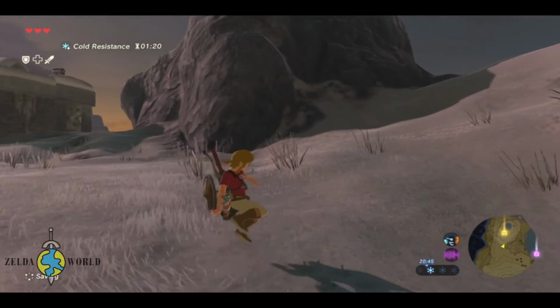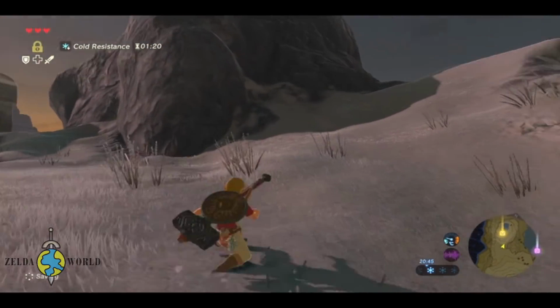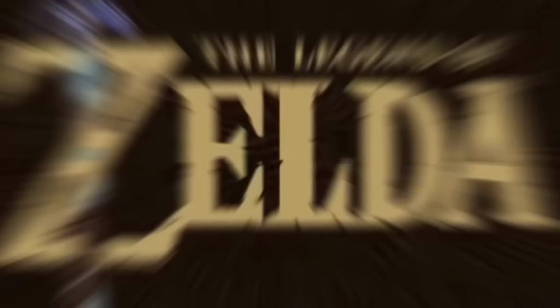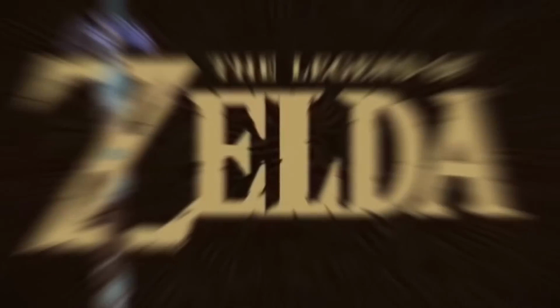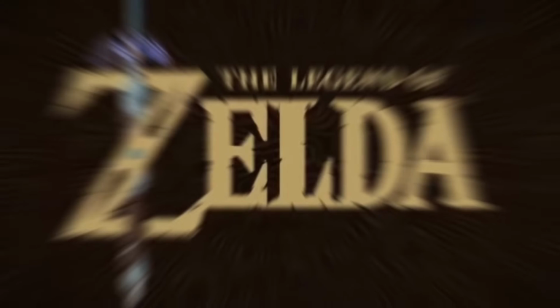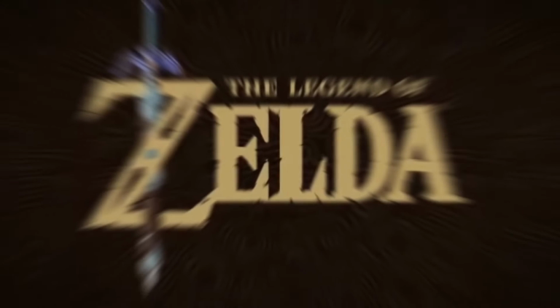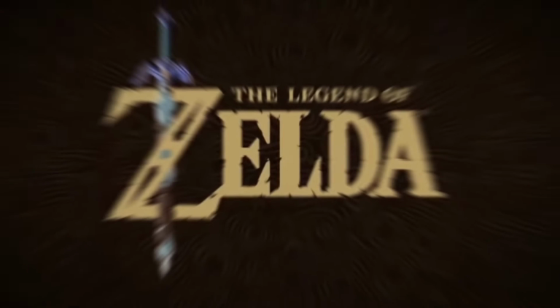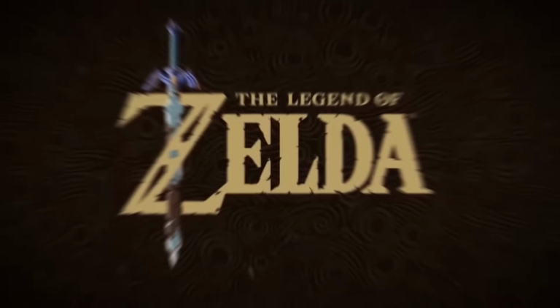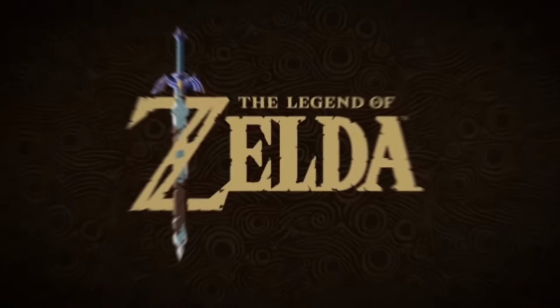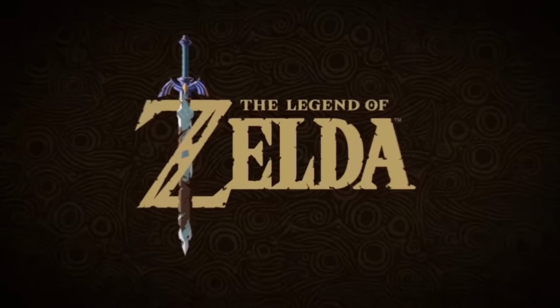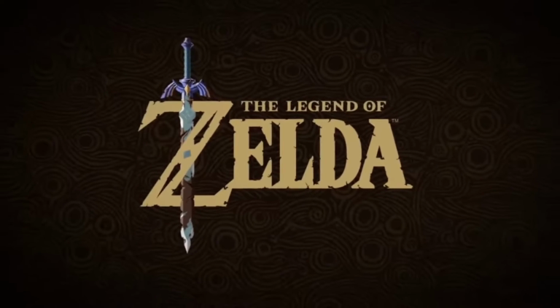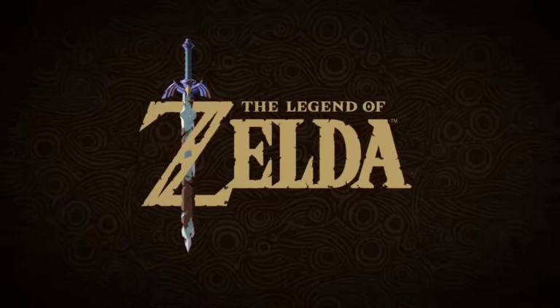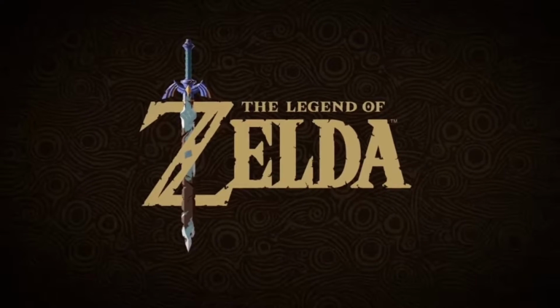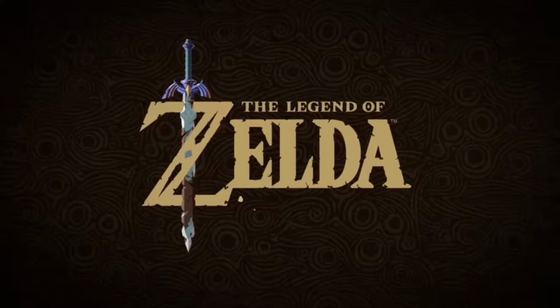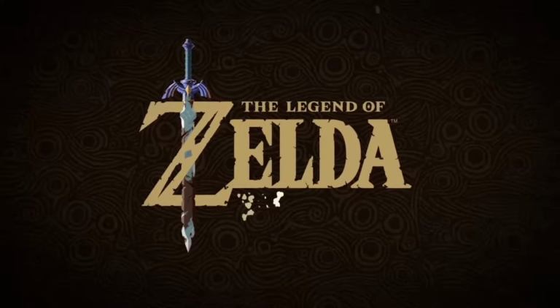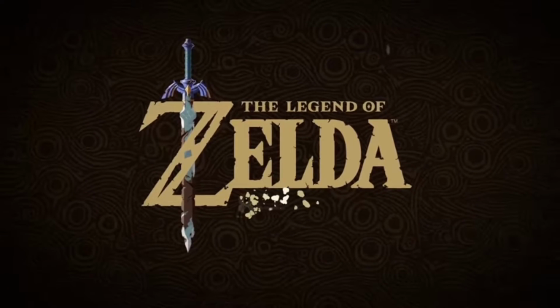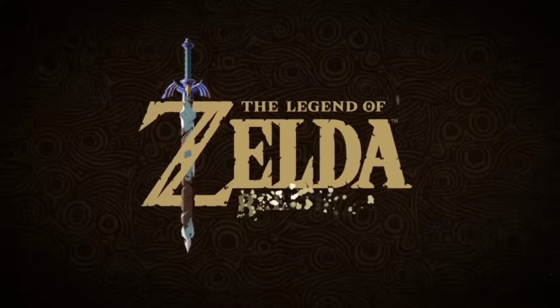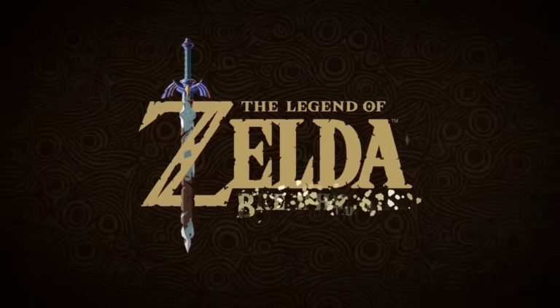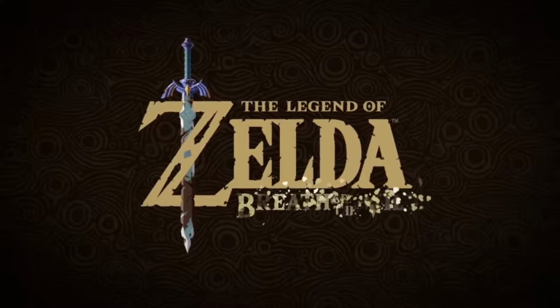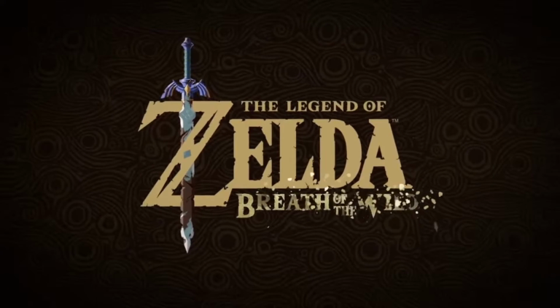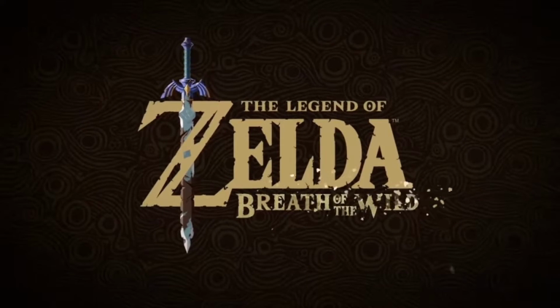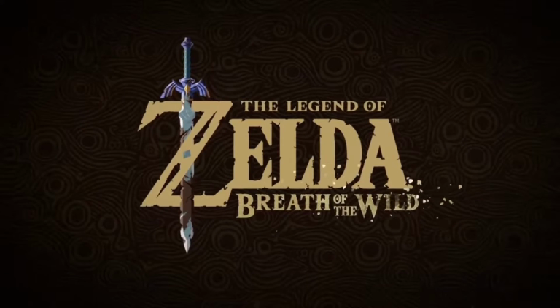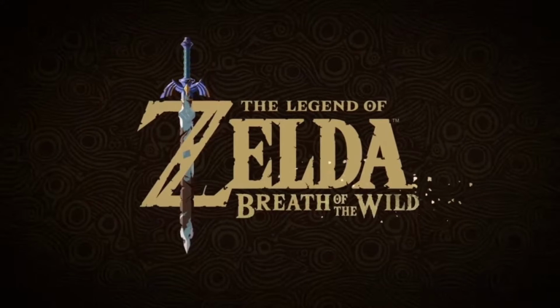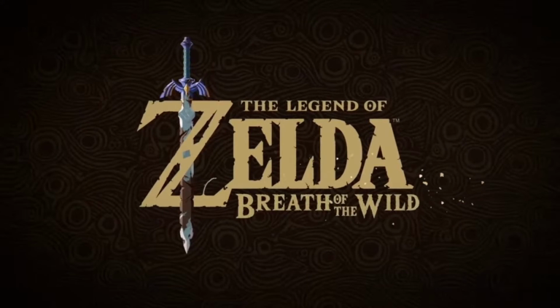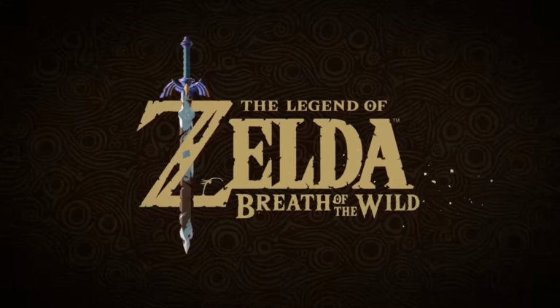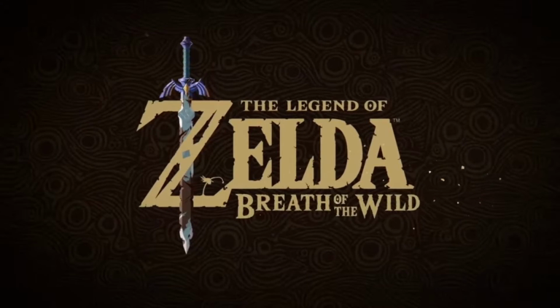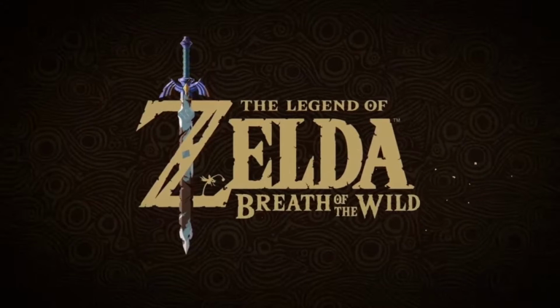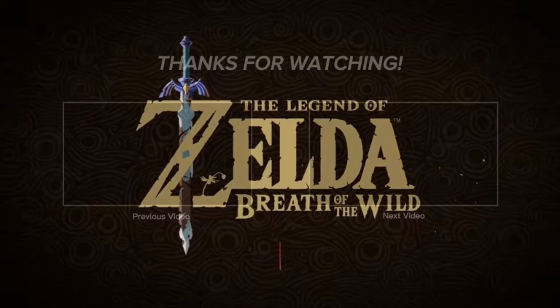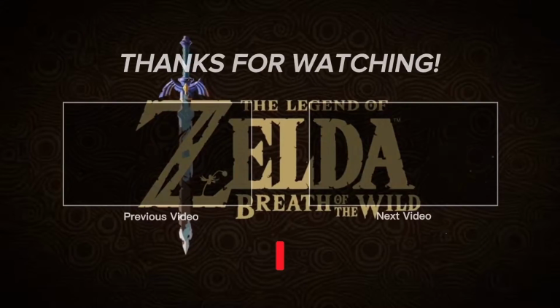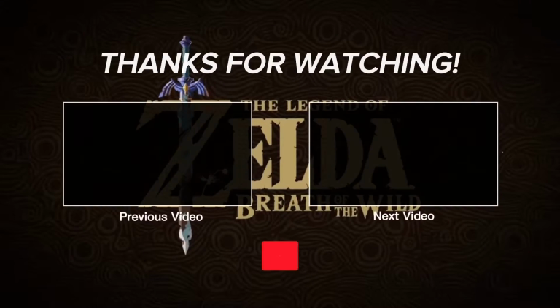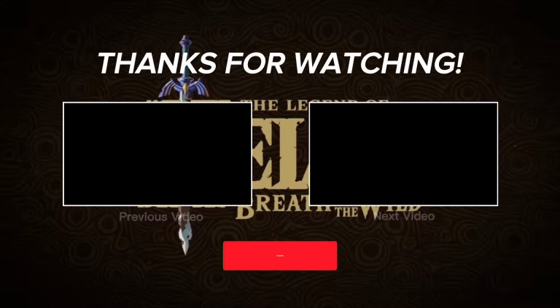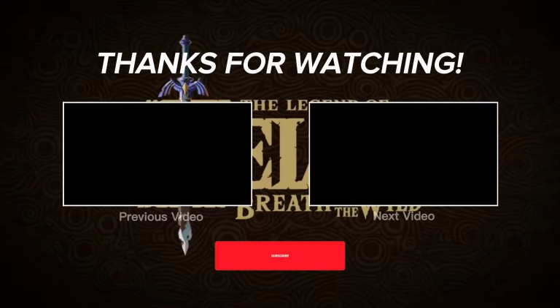And there you have it. That's how you surf your shield in The Legend of Zelda: Breath of the Wild.